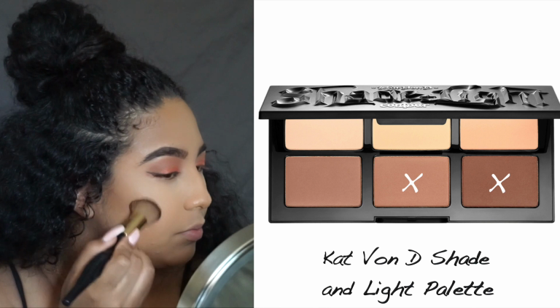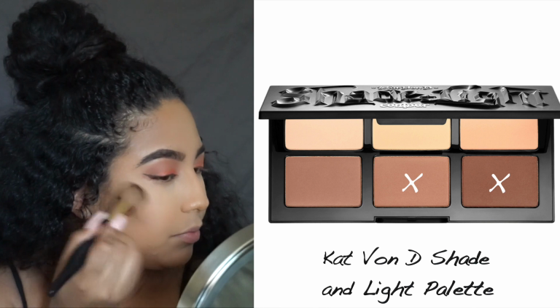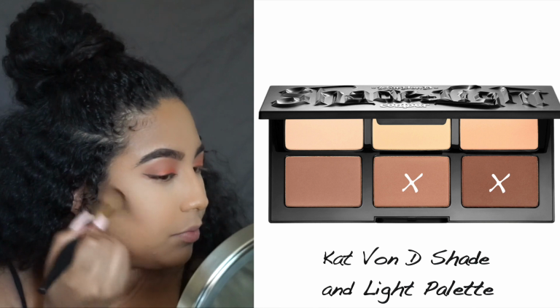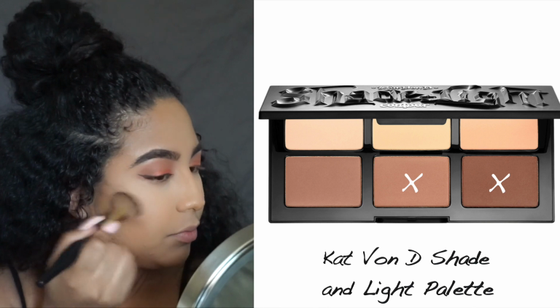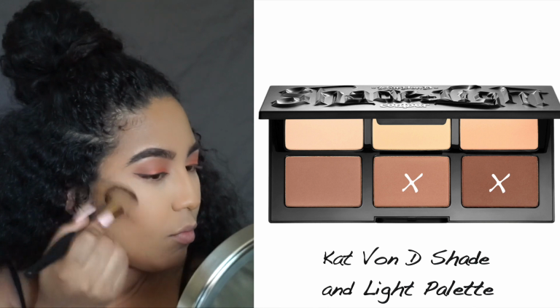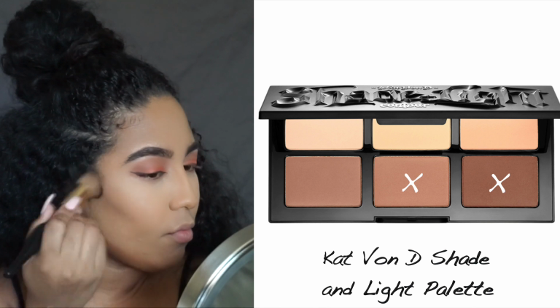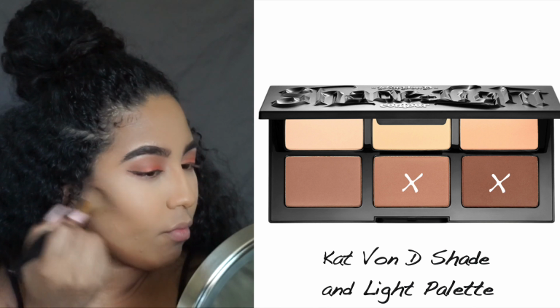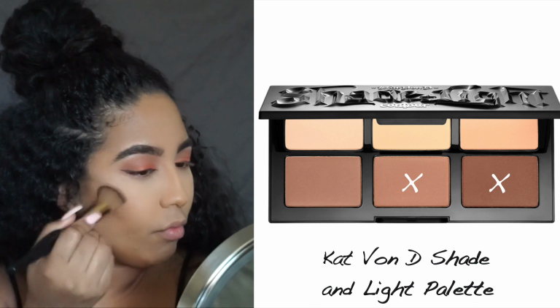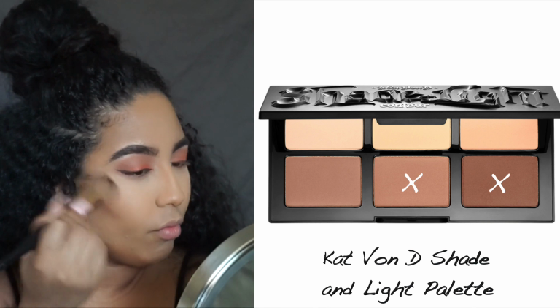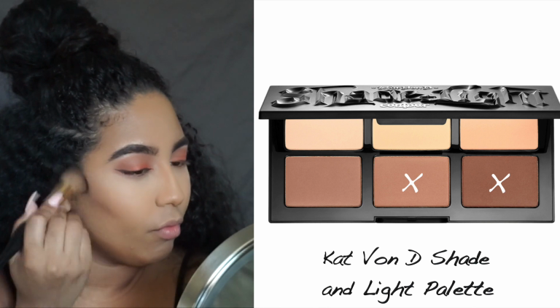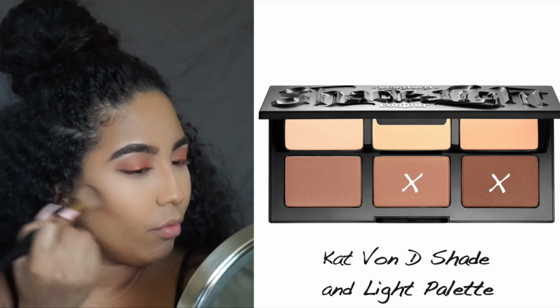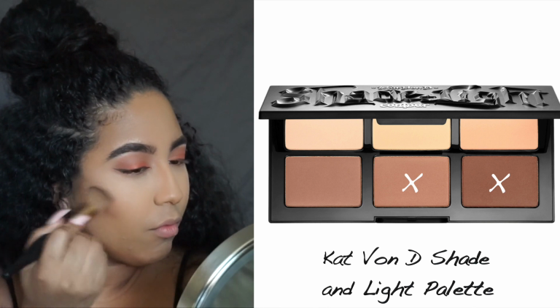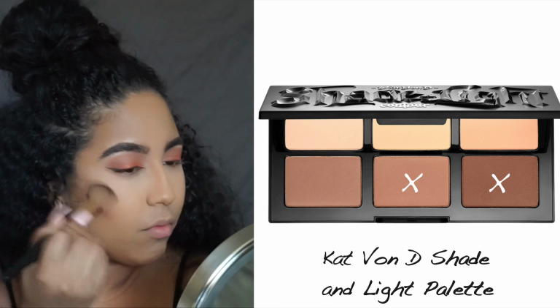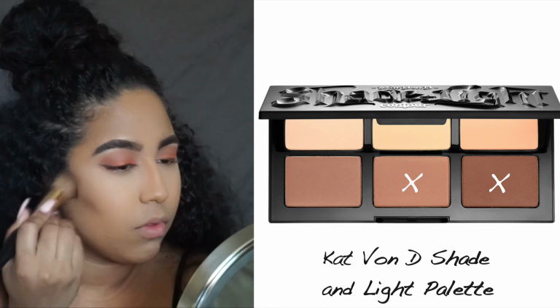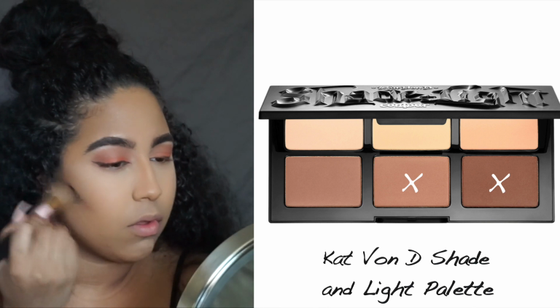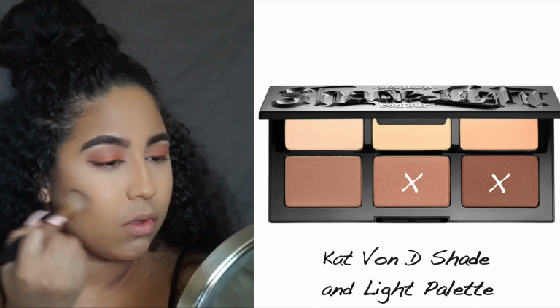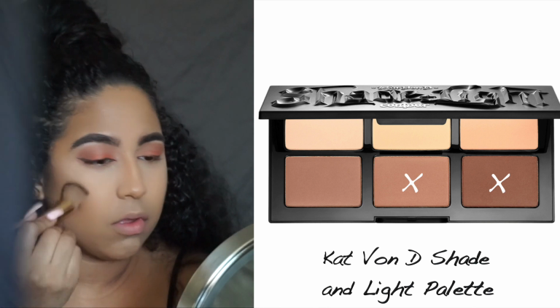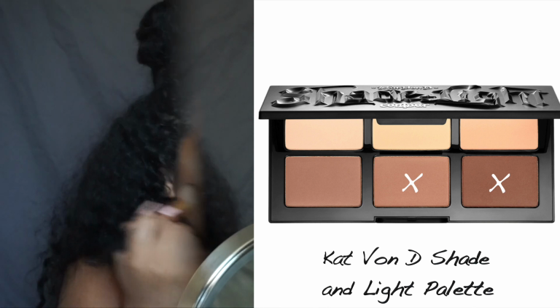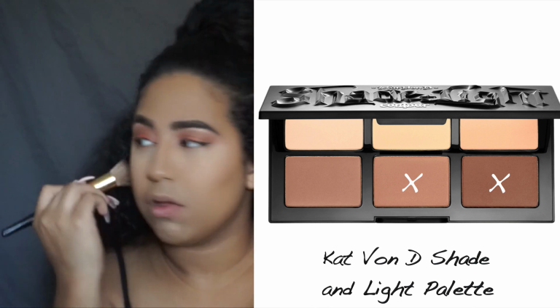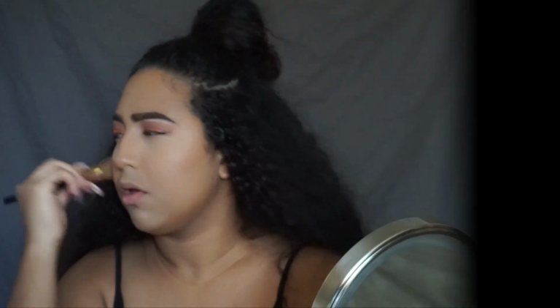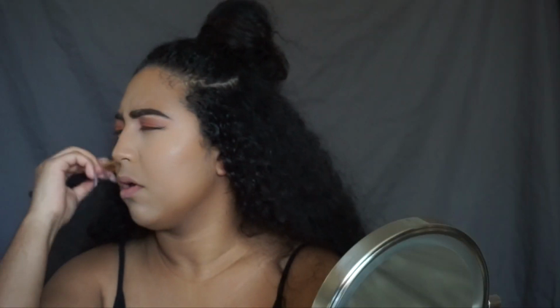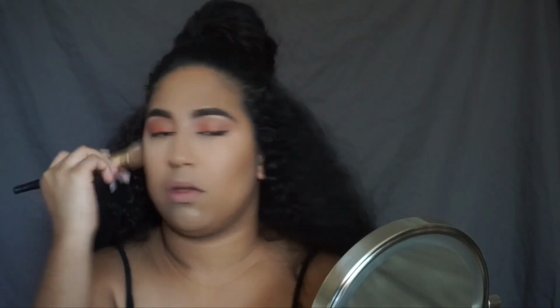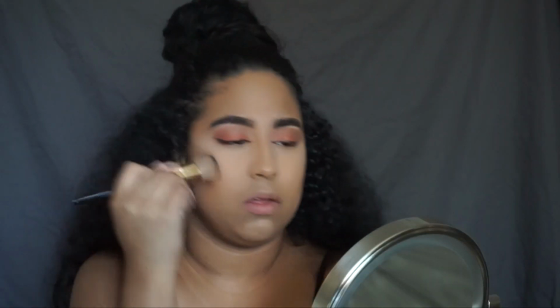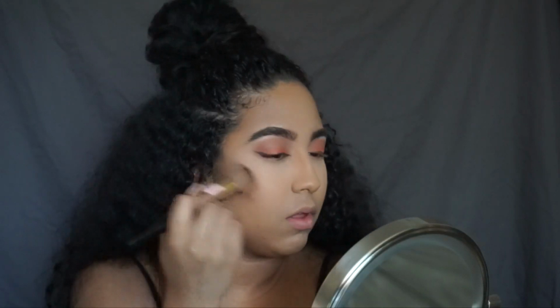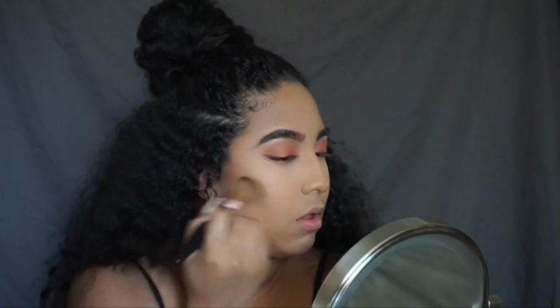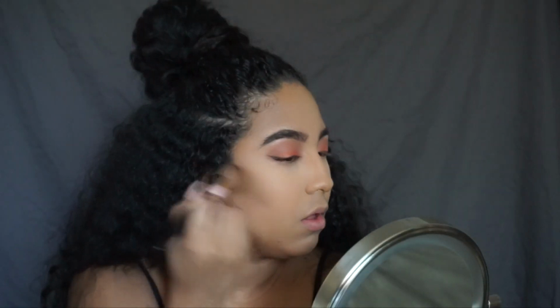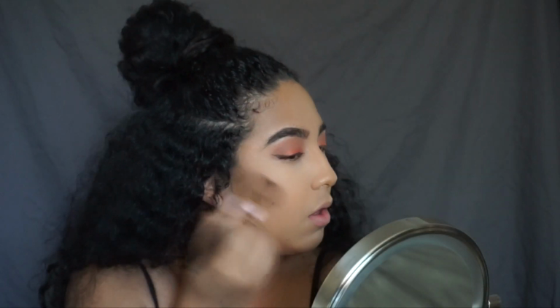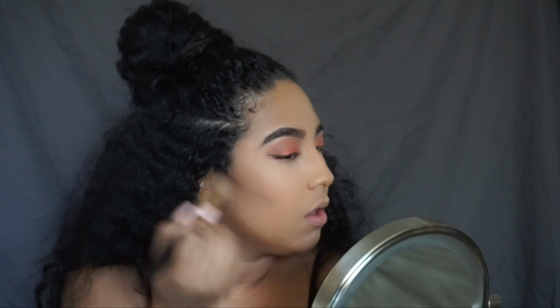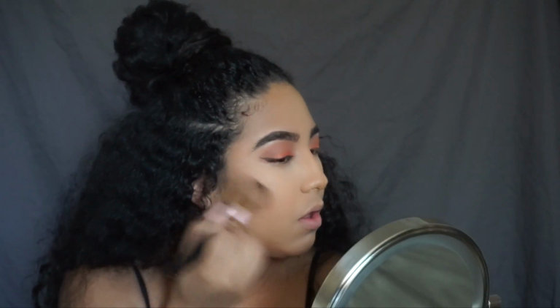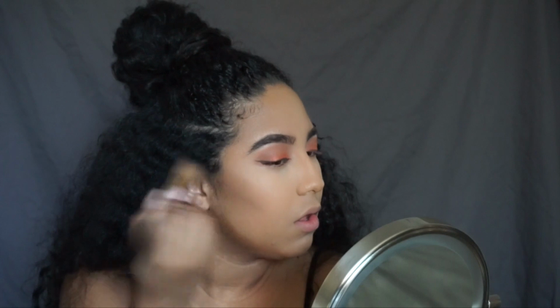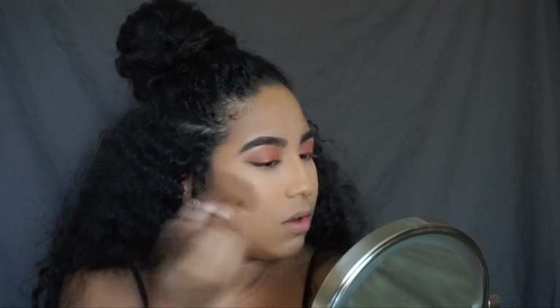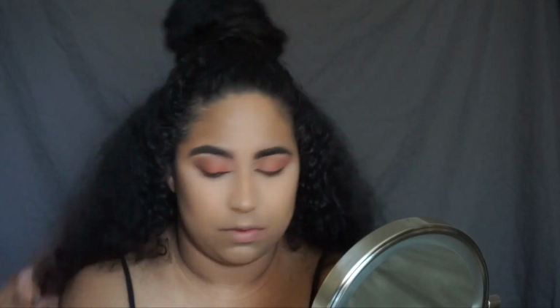Next I'm going to go in with my Kat Von D Shade and Light Palette and I'm going to use two colors from that to contour.